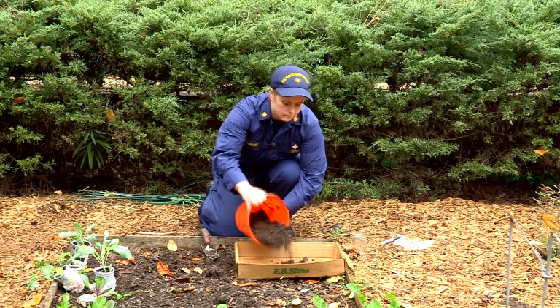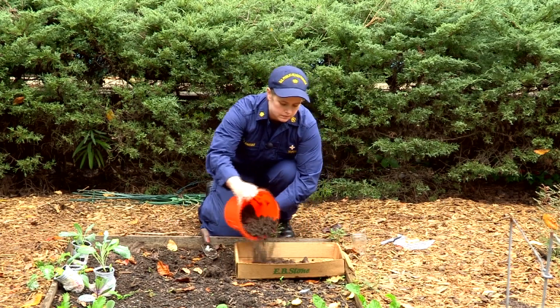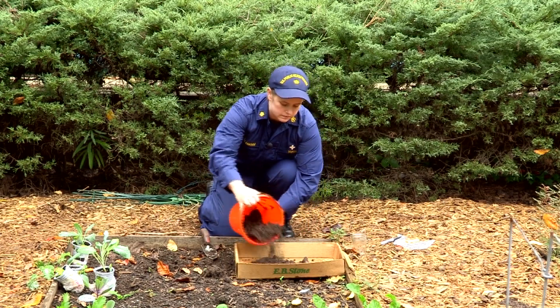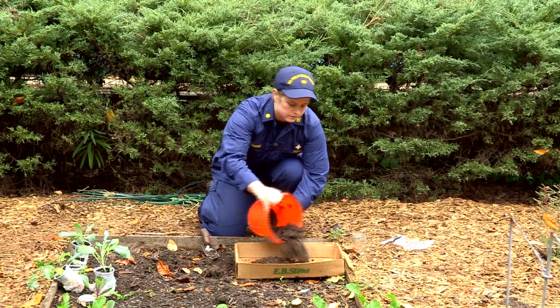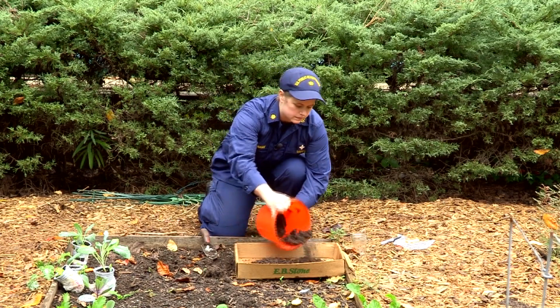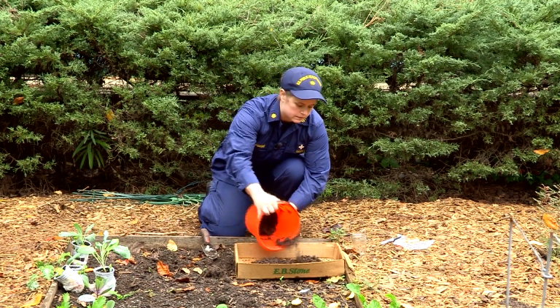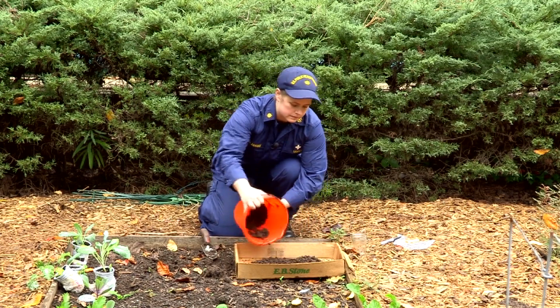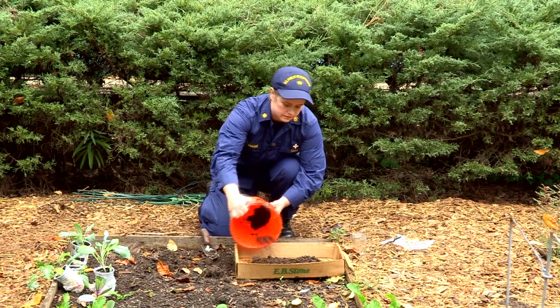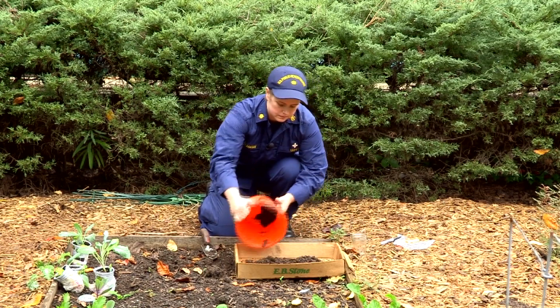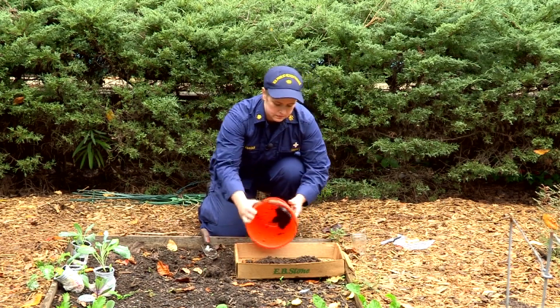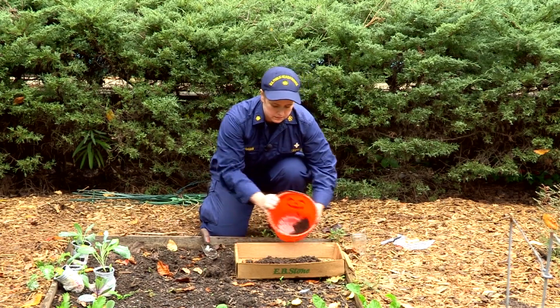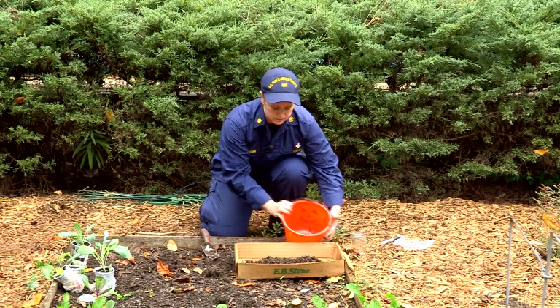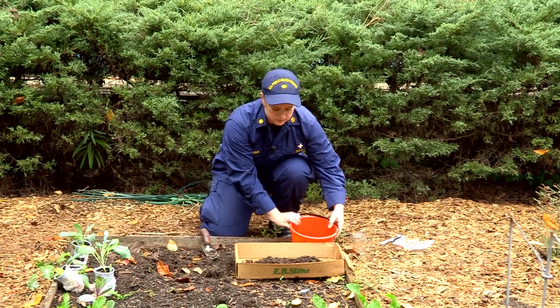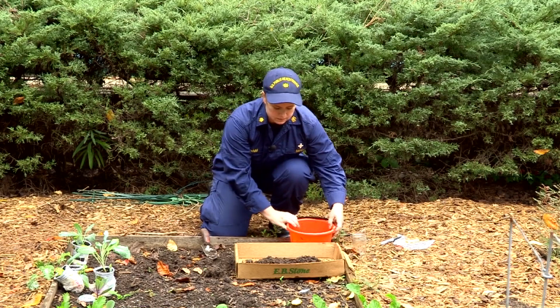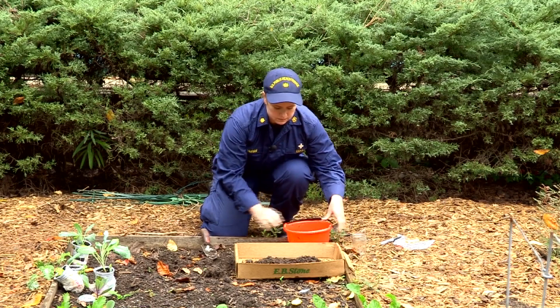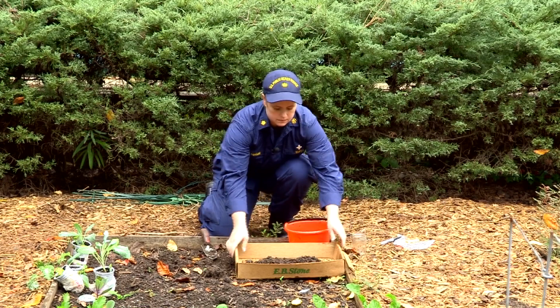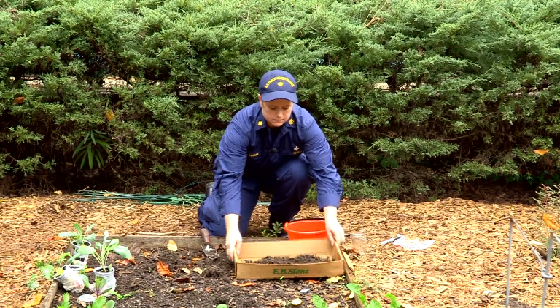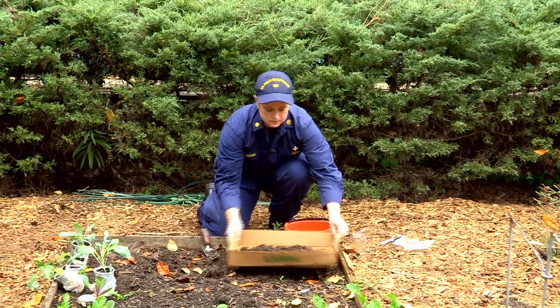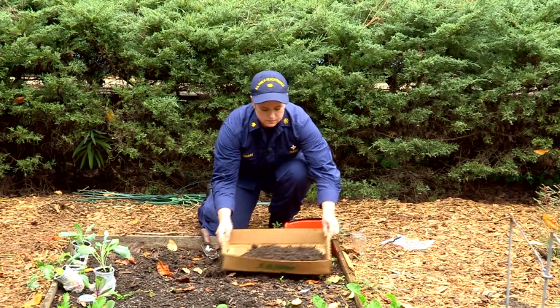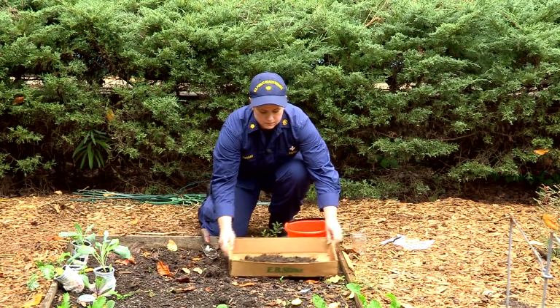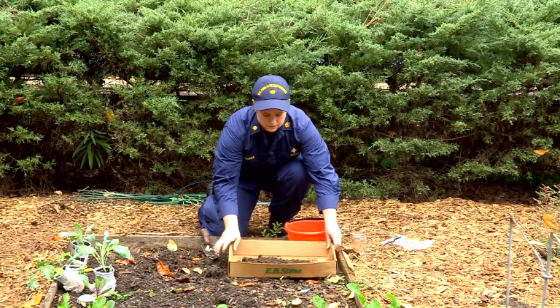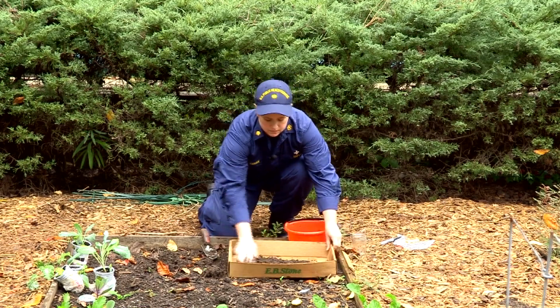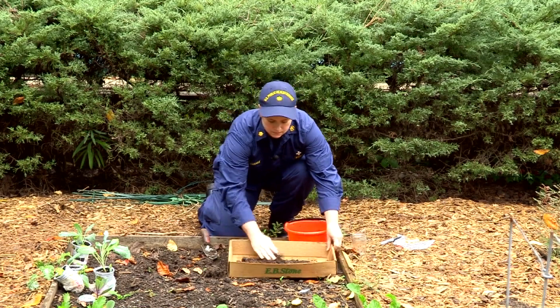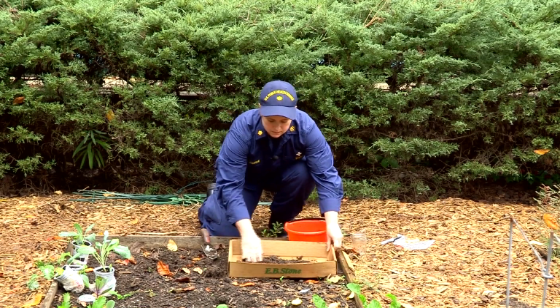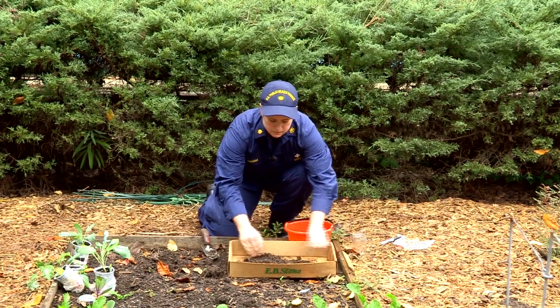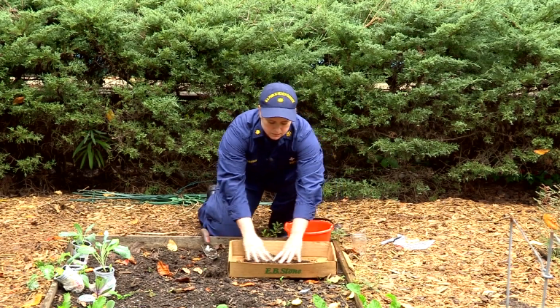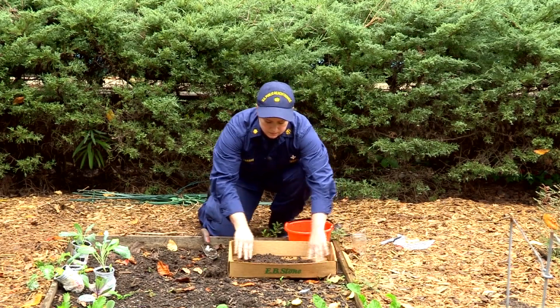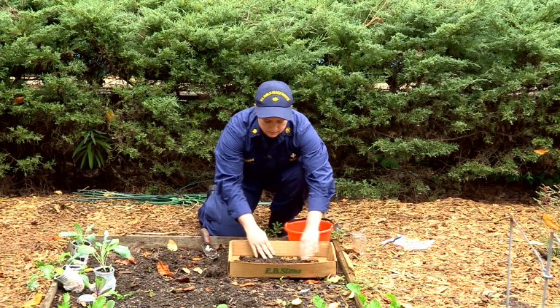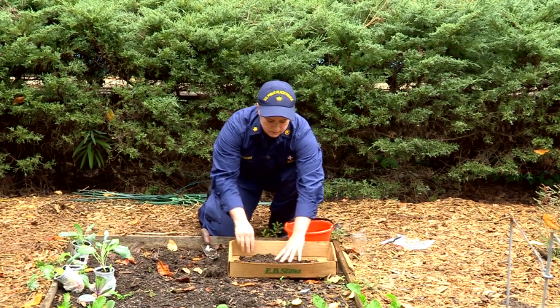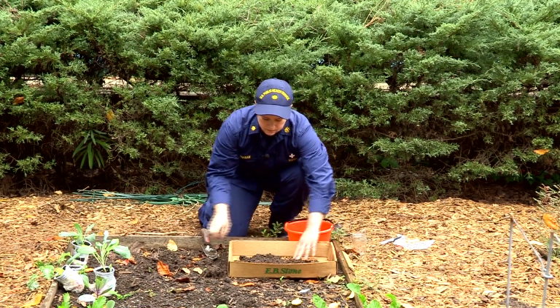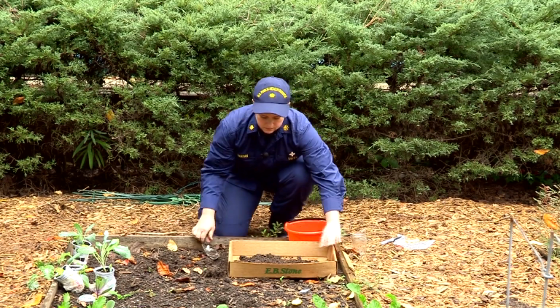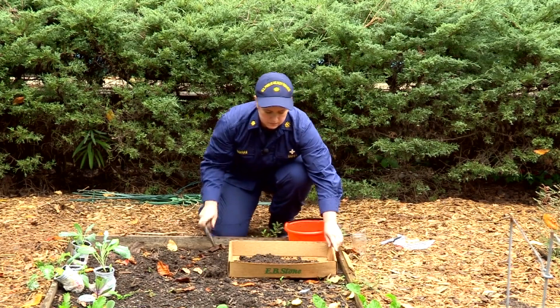Dry samples work best for testing, so lay it out to dry in the sun and never use a flame.